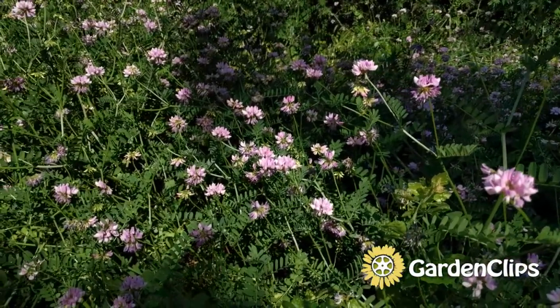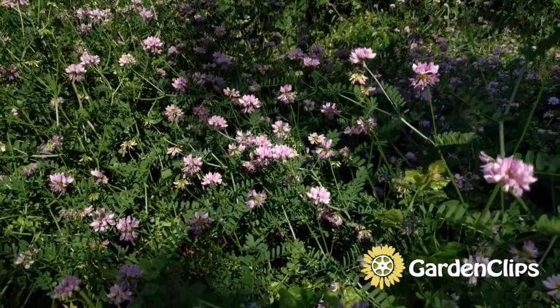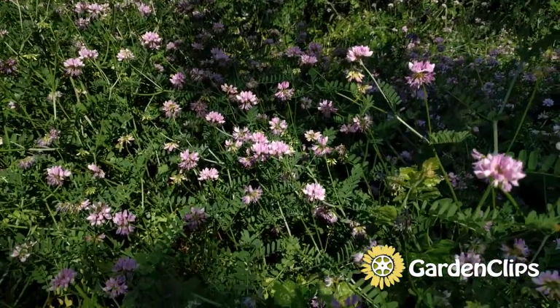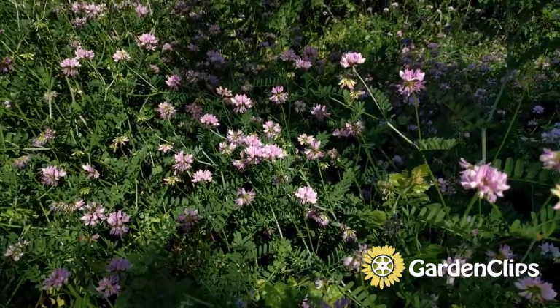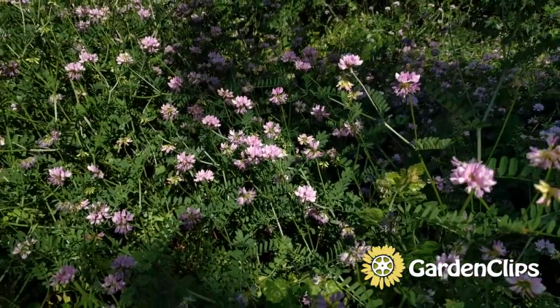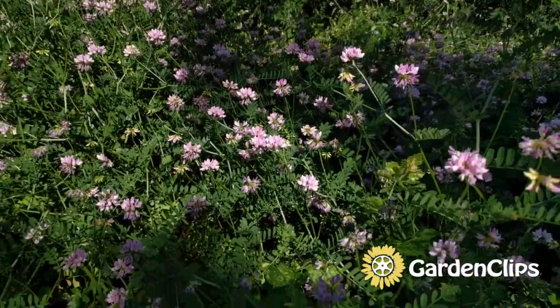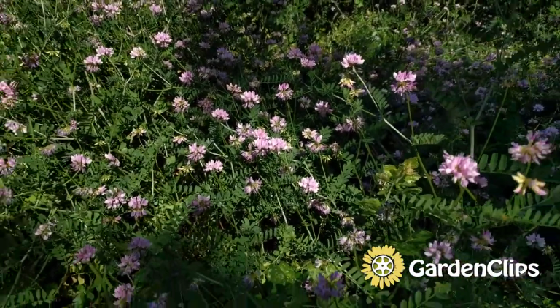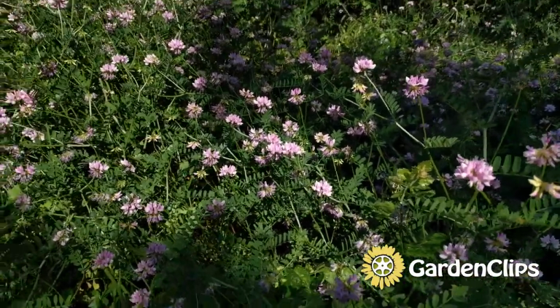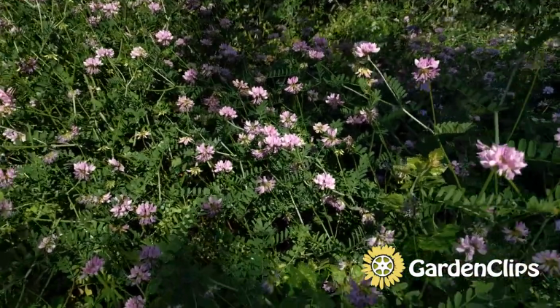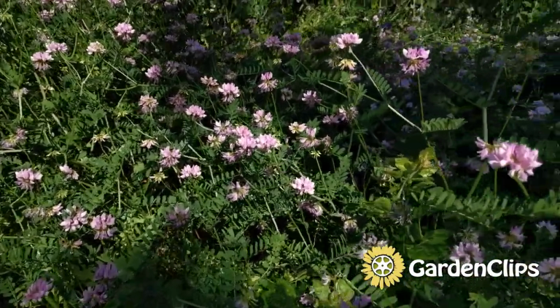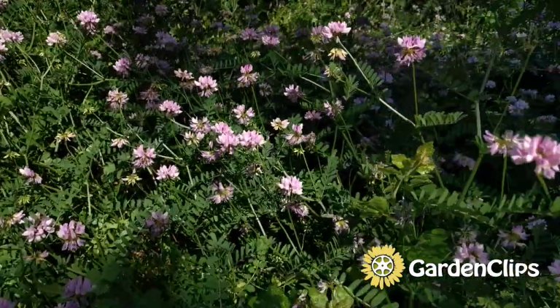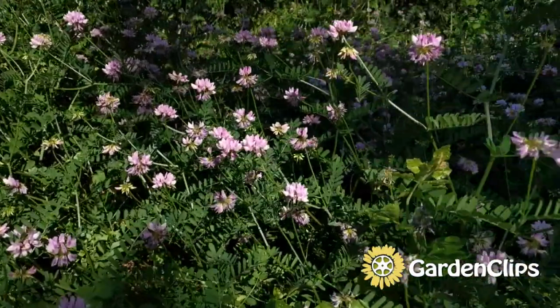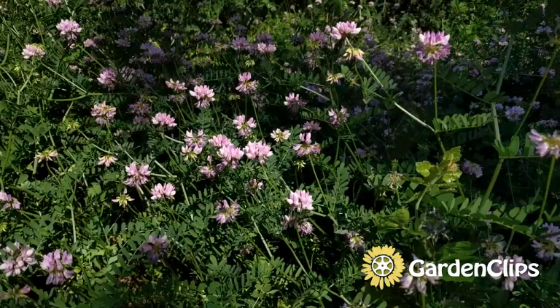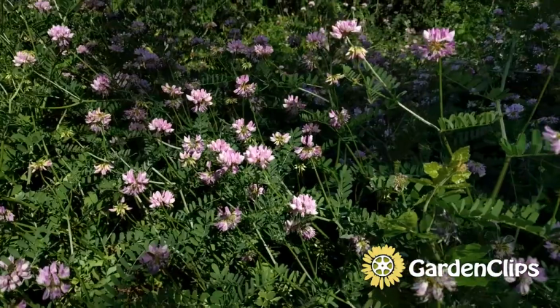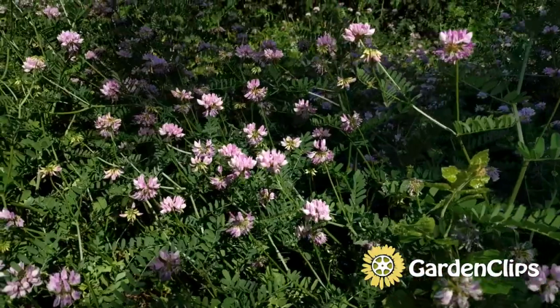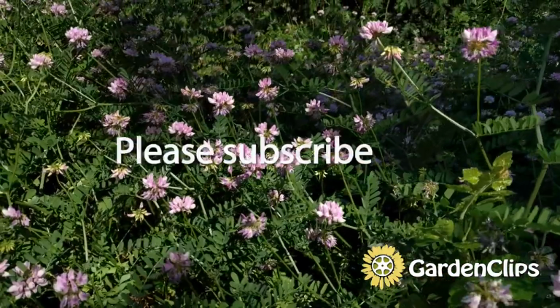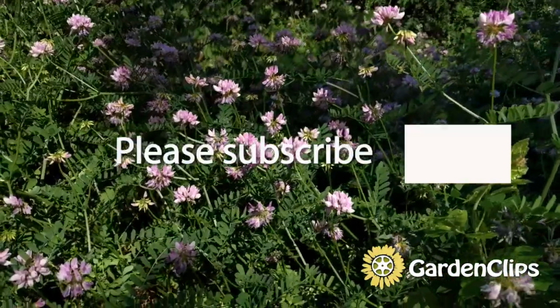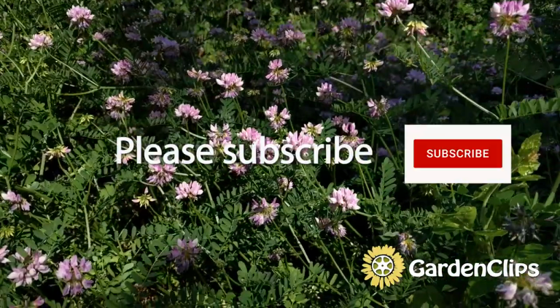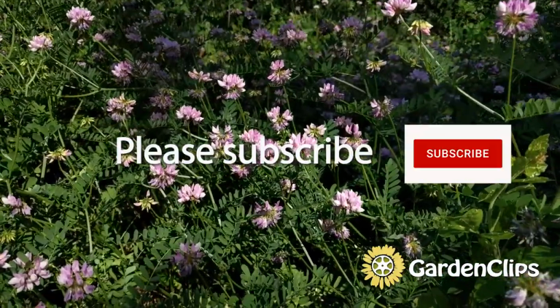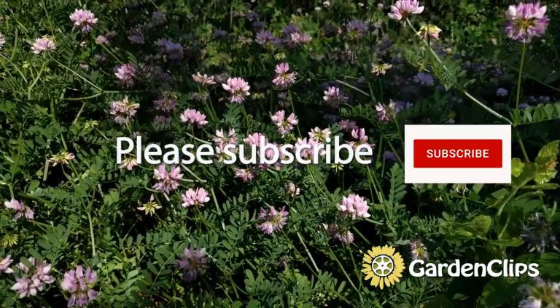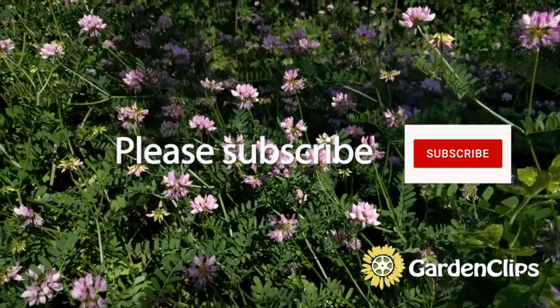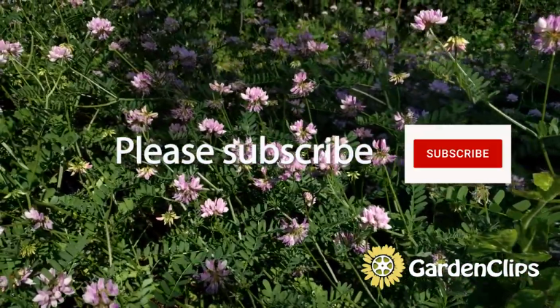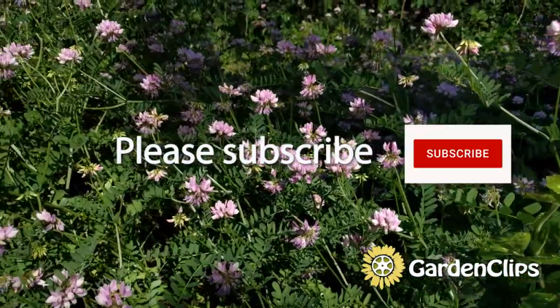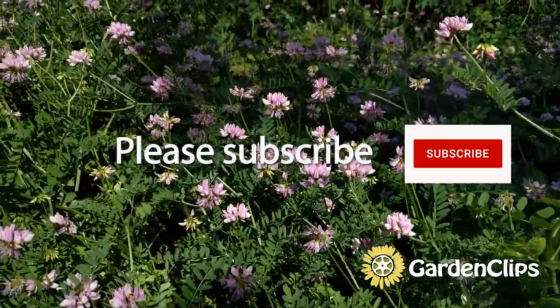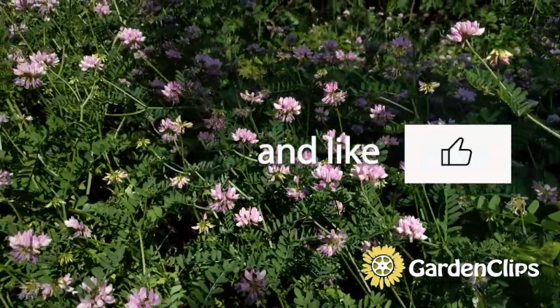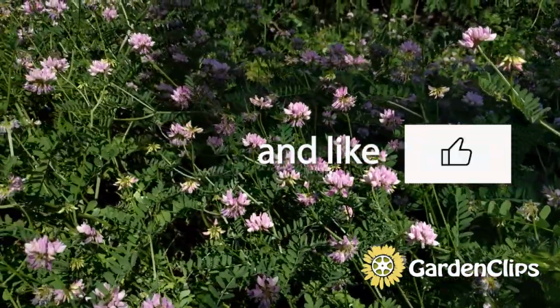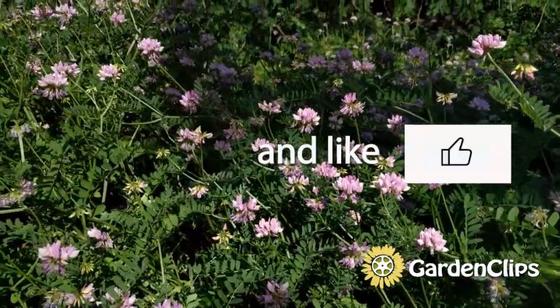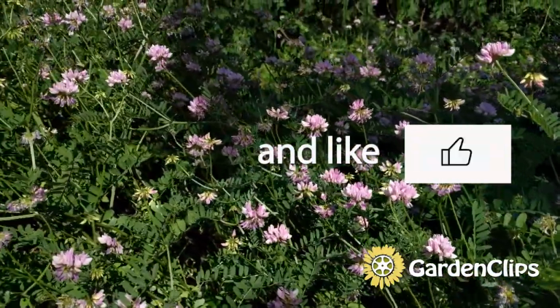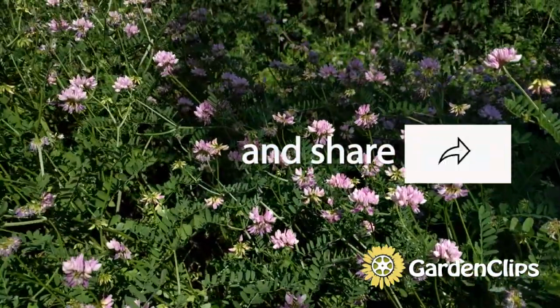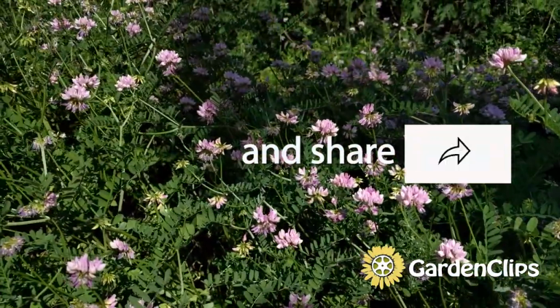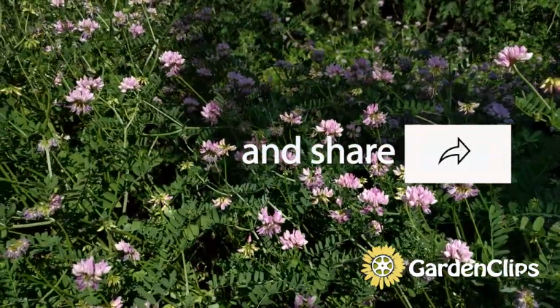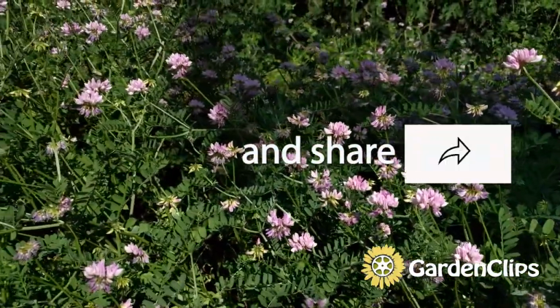As always, if you like this video, please subscribe, like, and share.